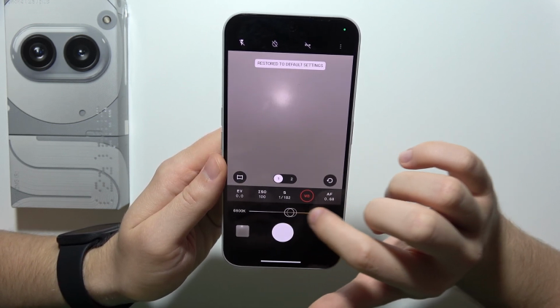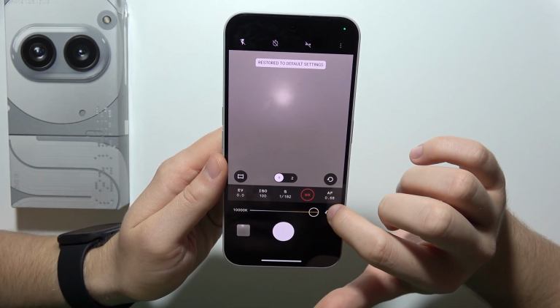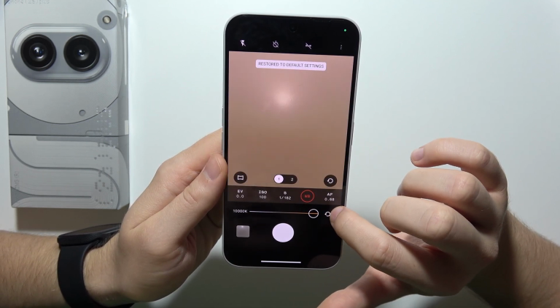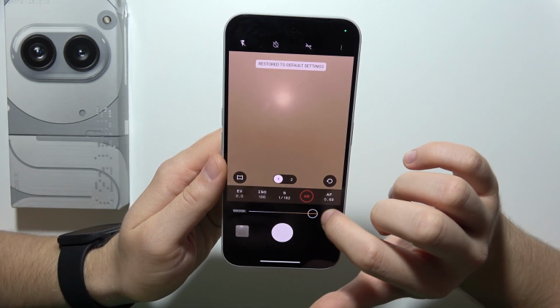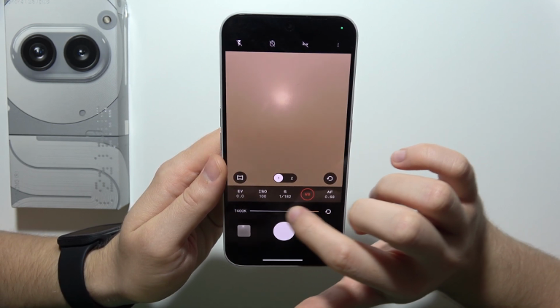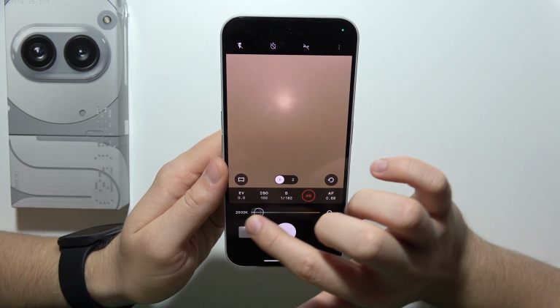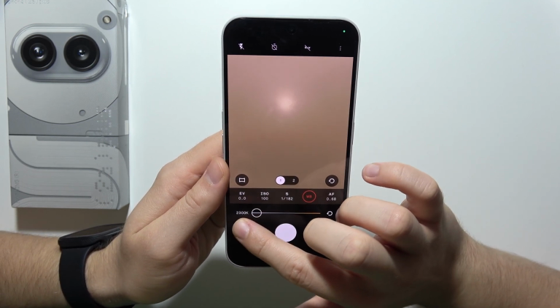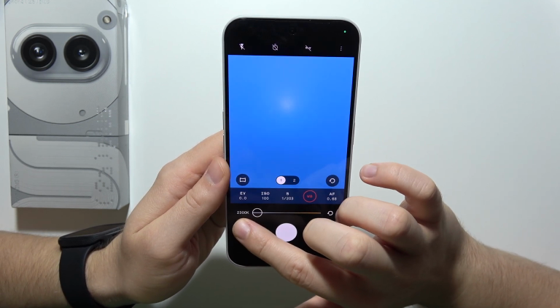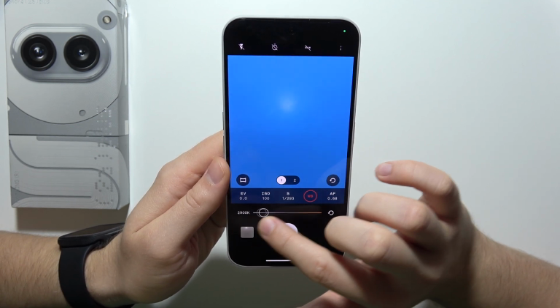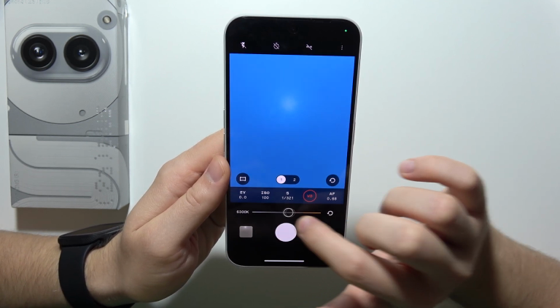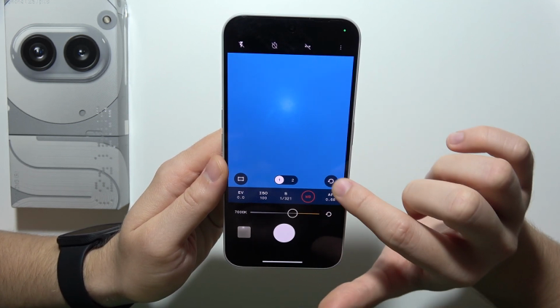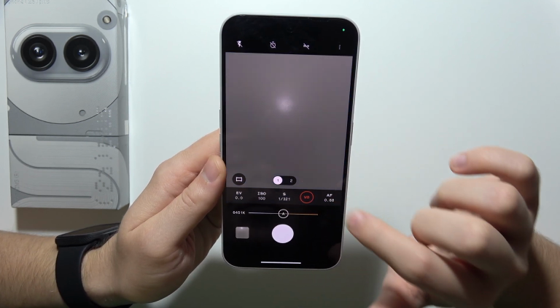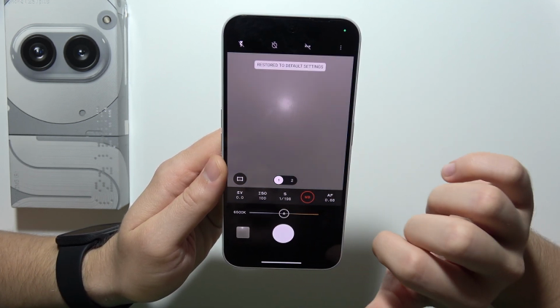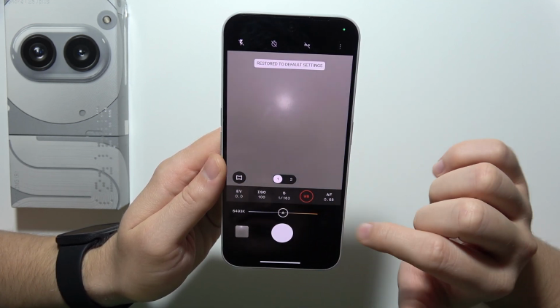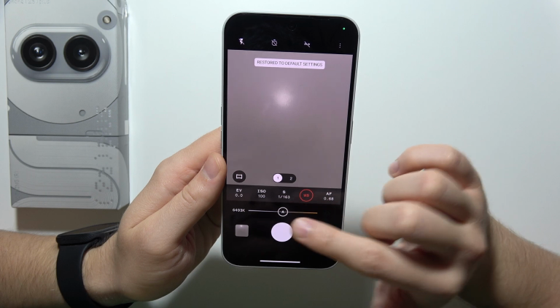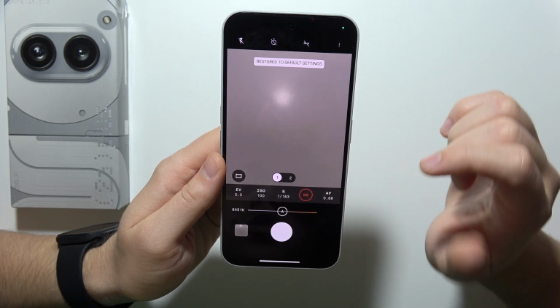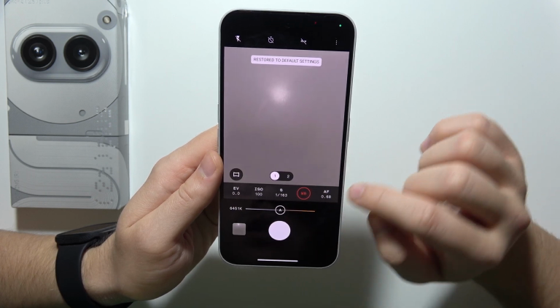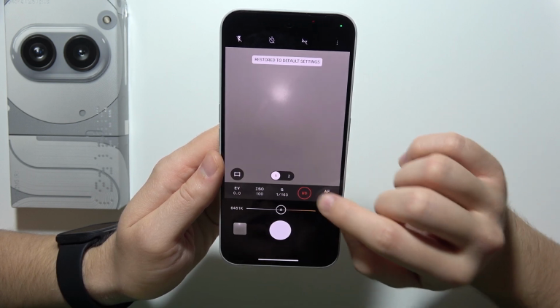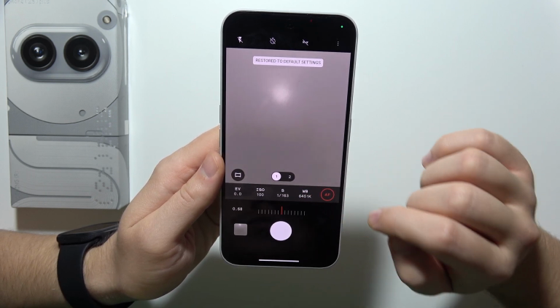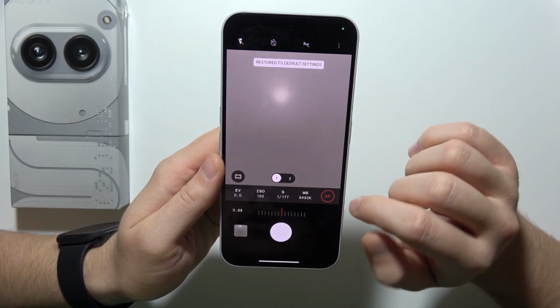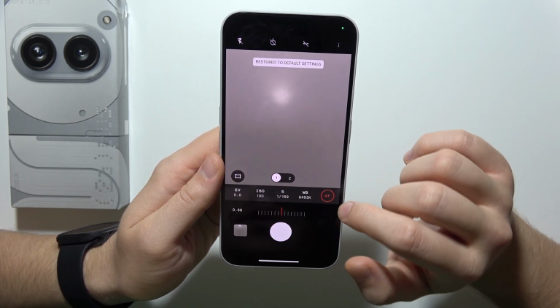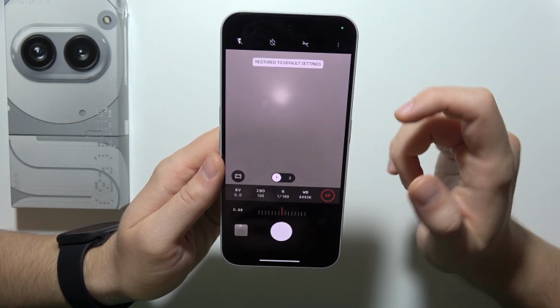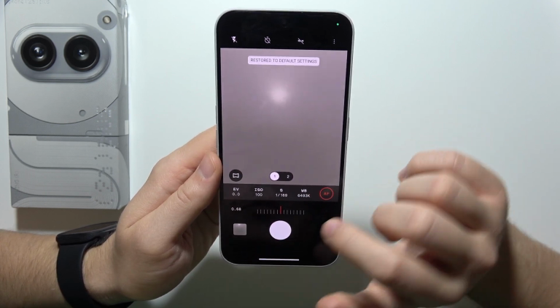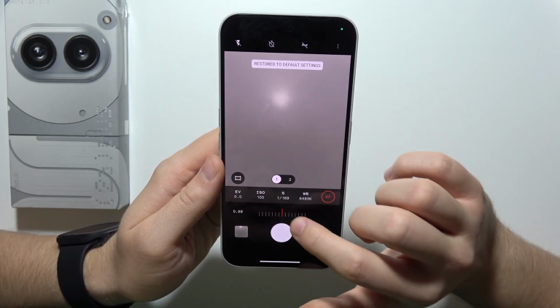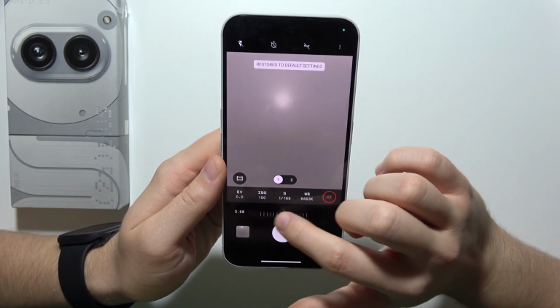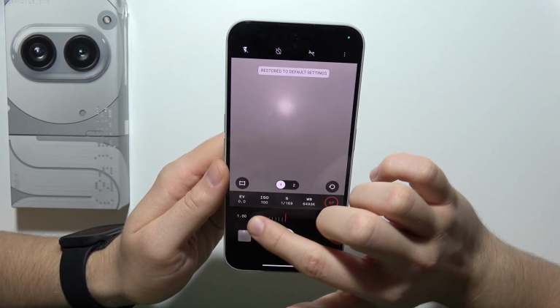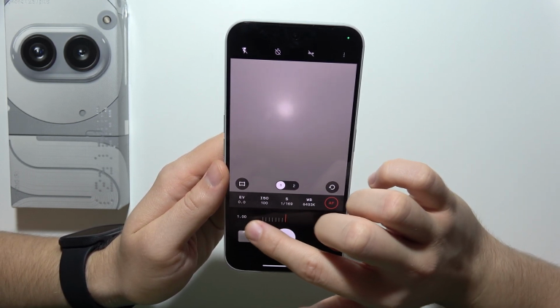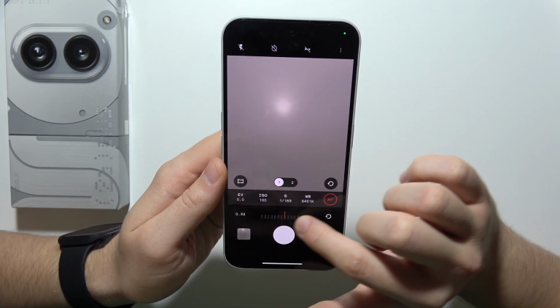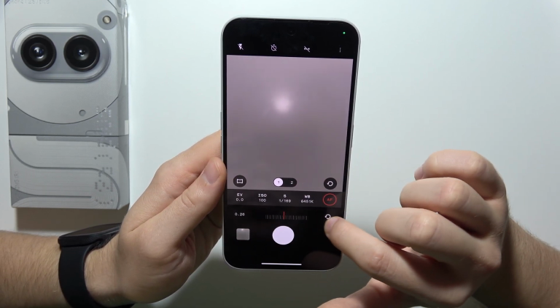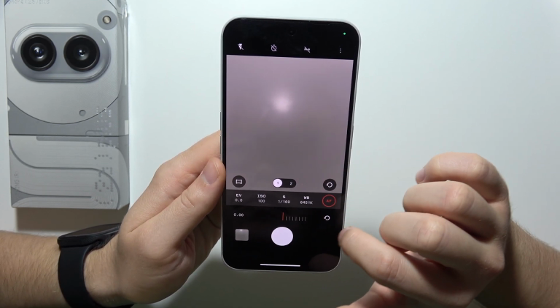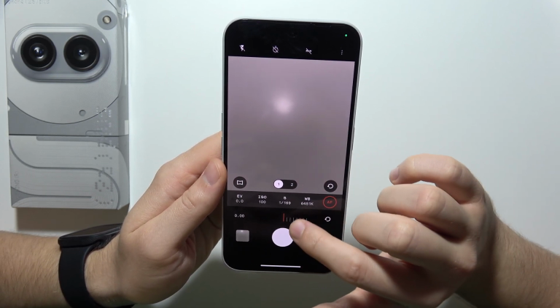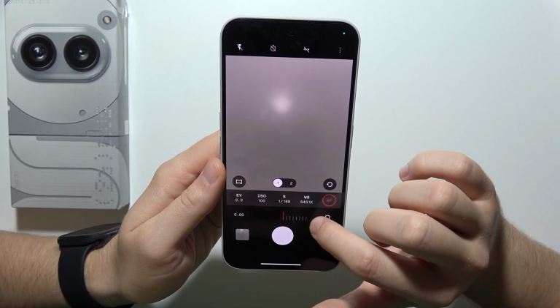Next, we can find white balance with automatic adjustment. And the last option is the focus range.